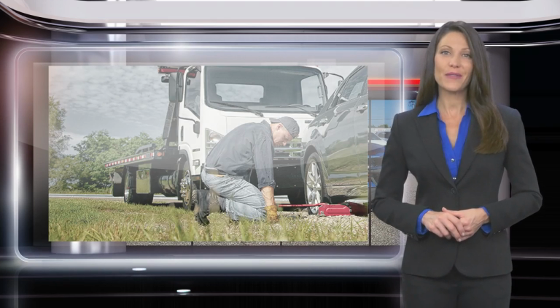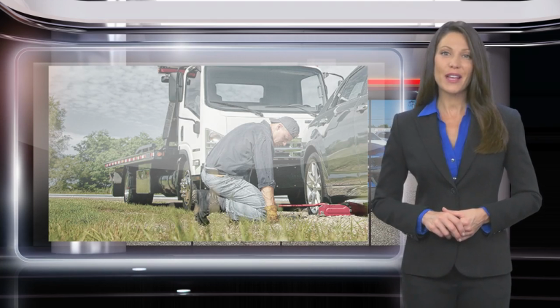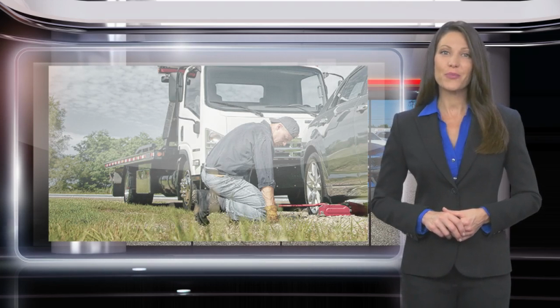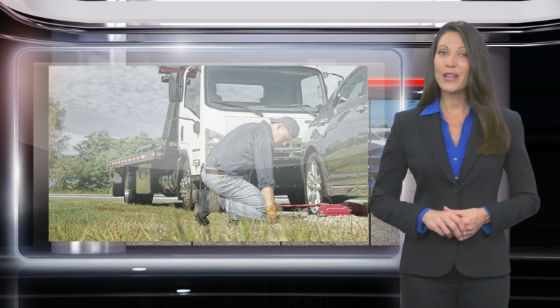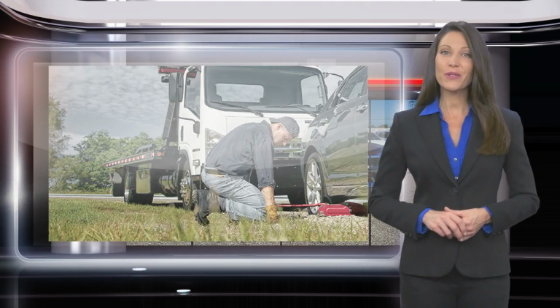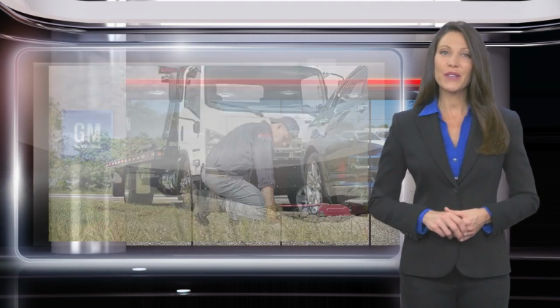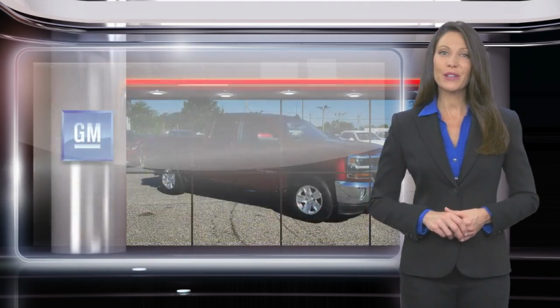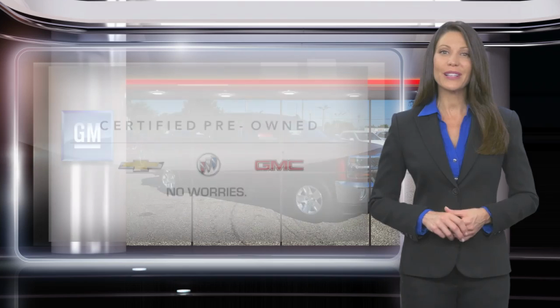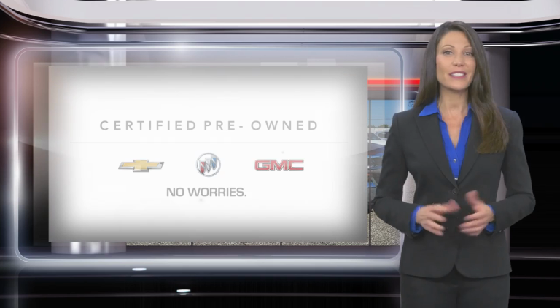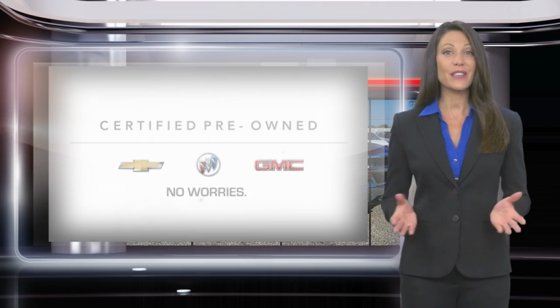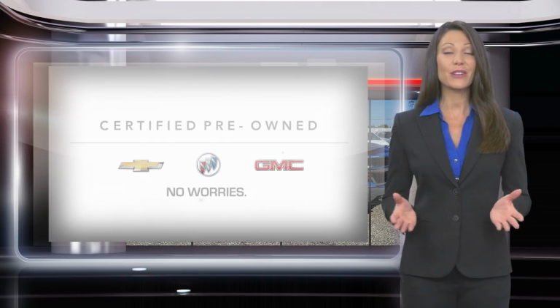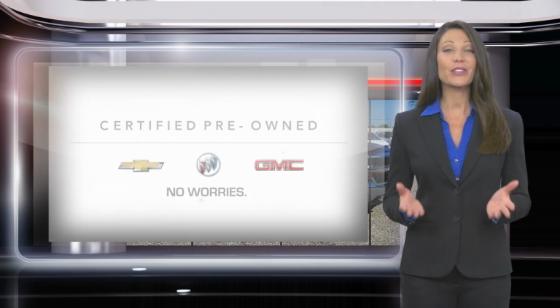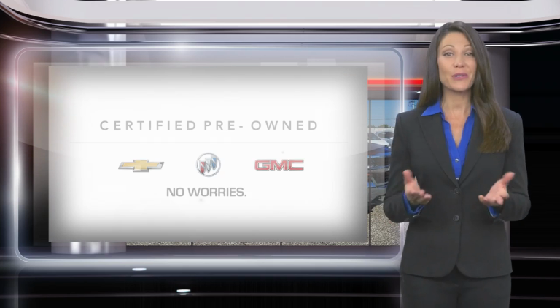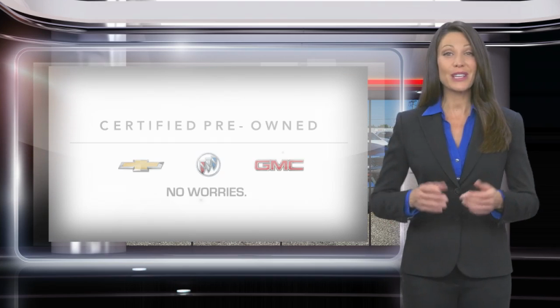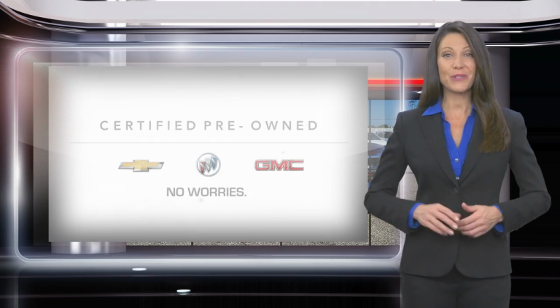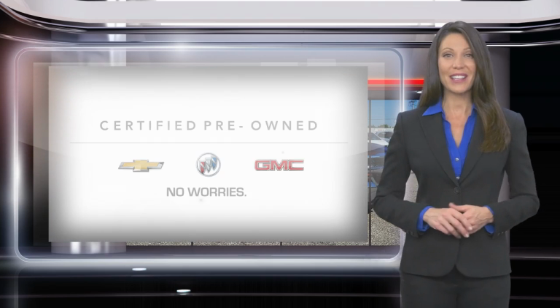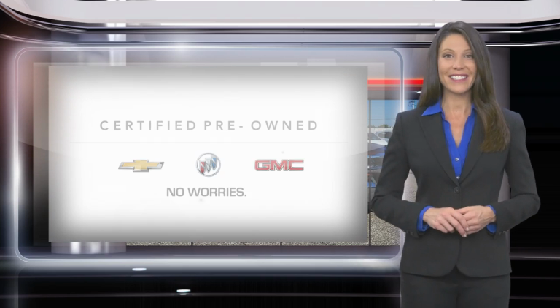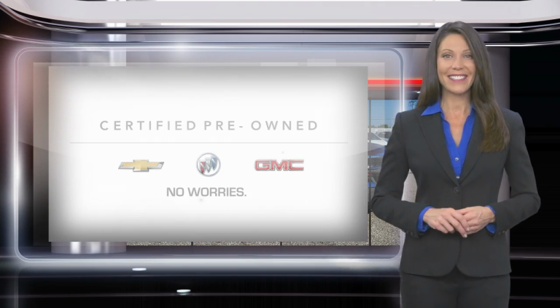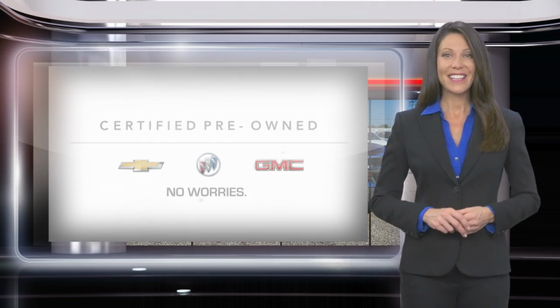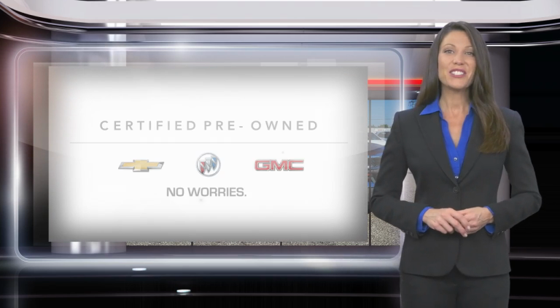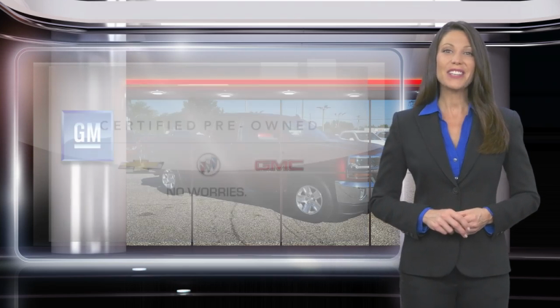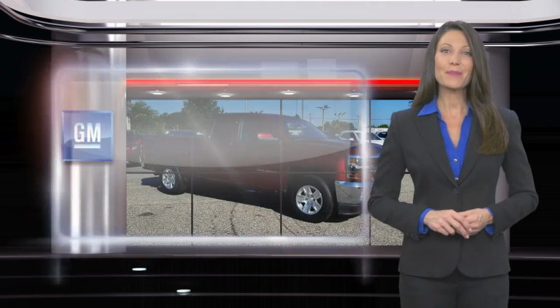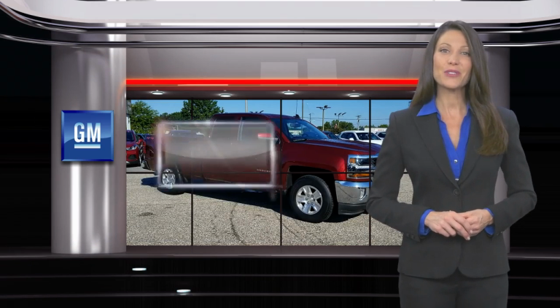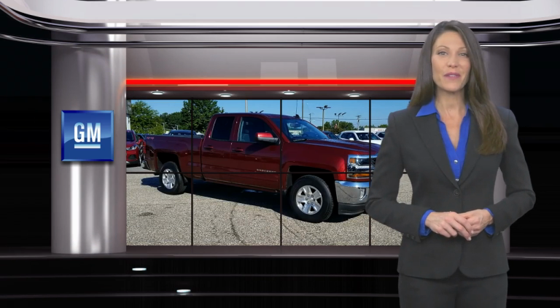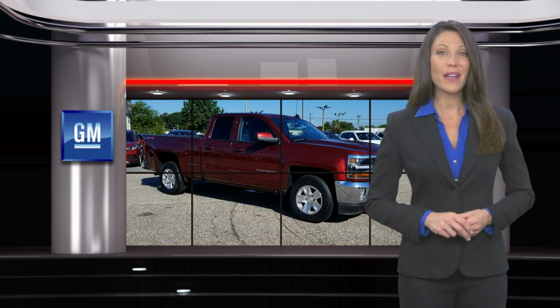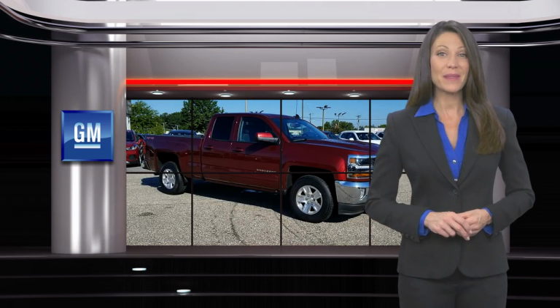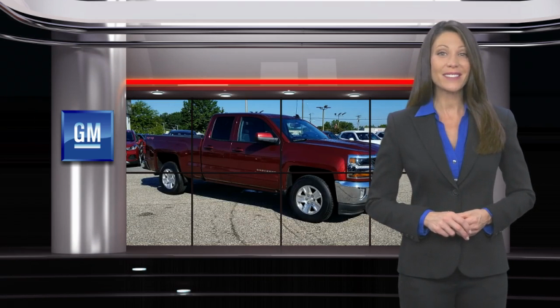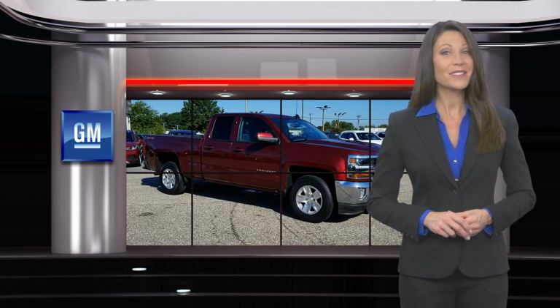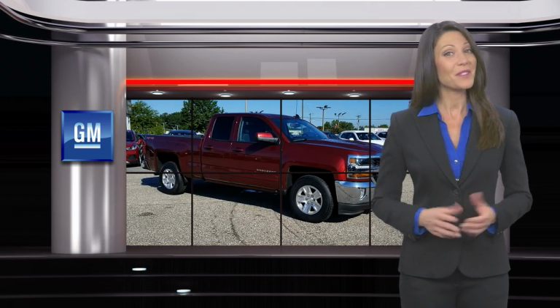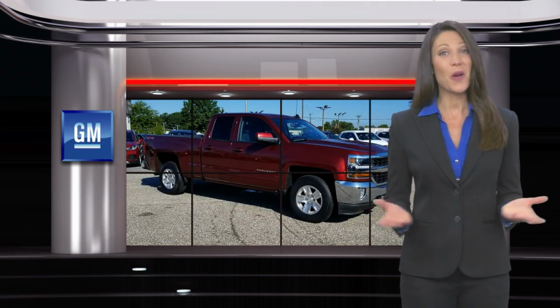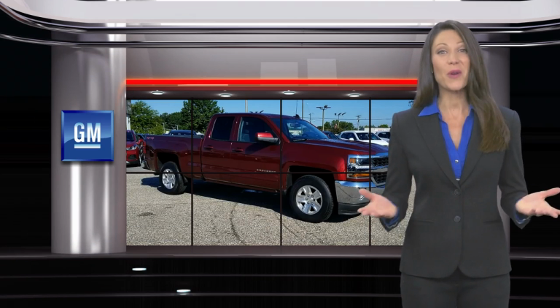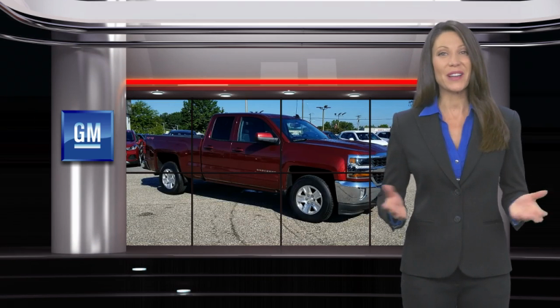A certified pre-owned vehicle is a vehicle you can trust. GM certified means no worries.